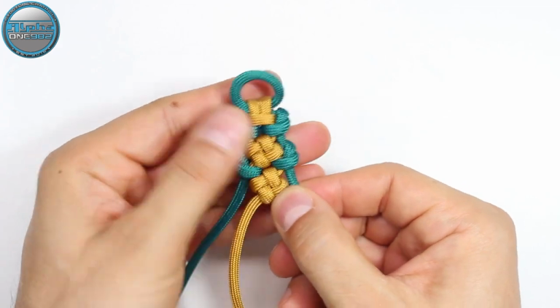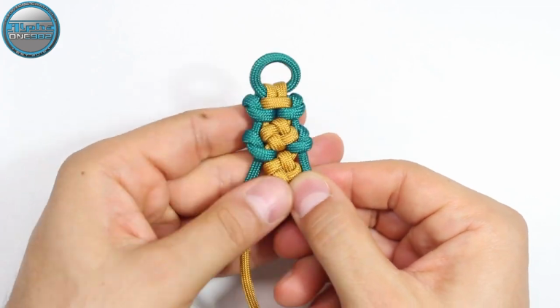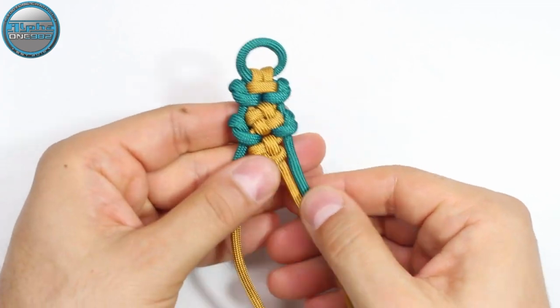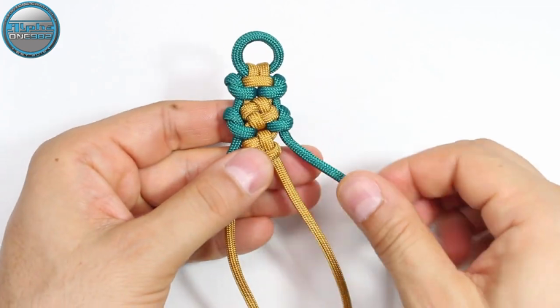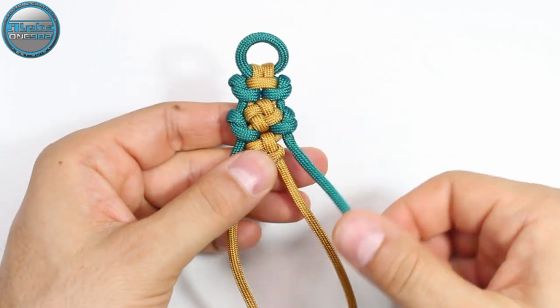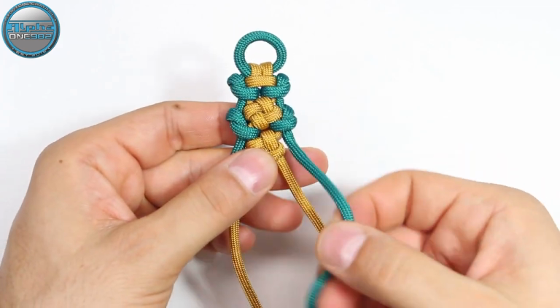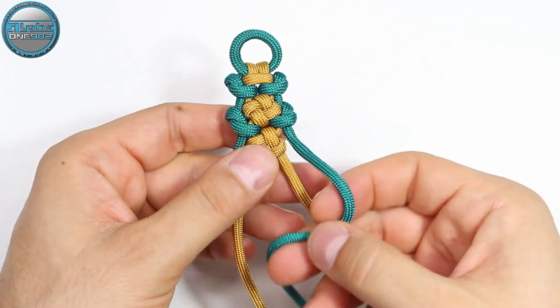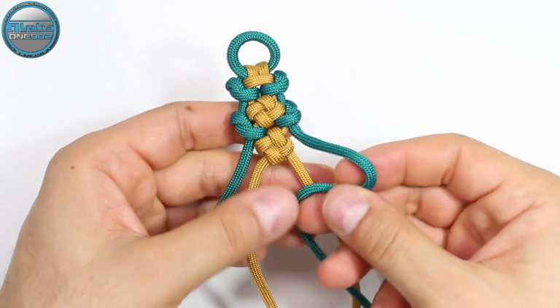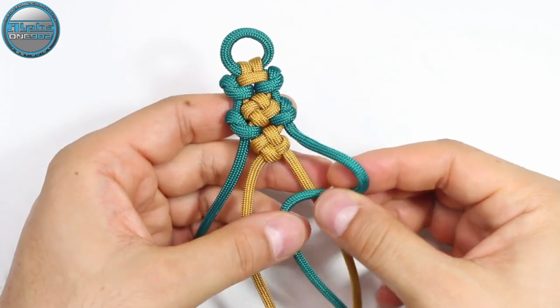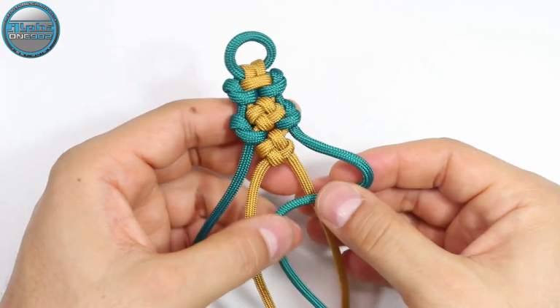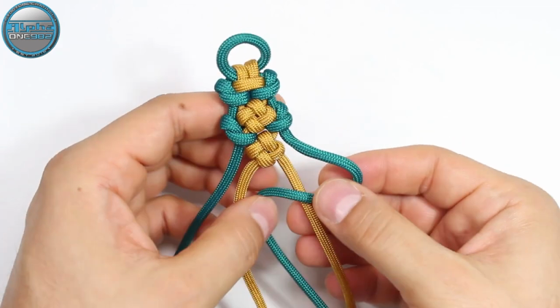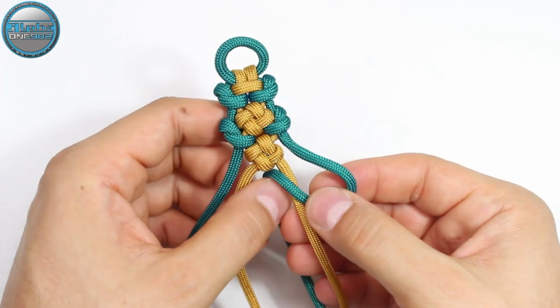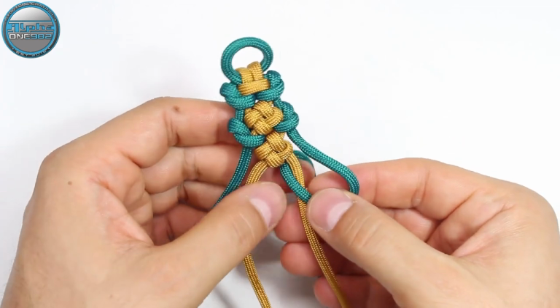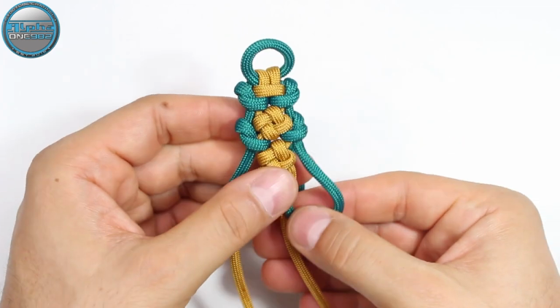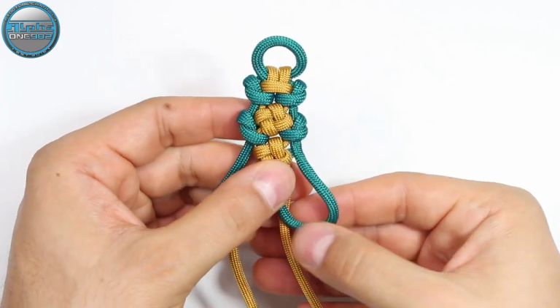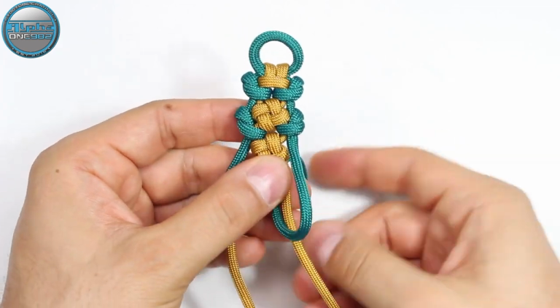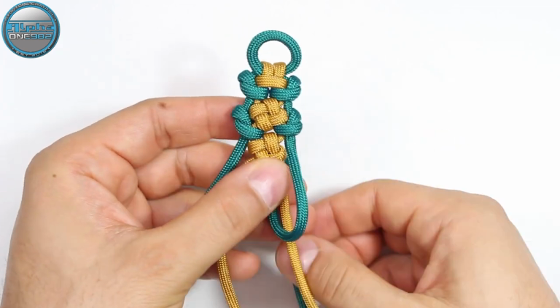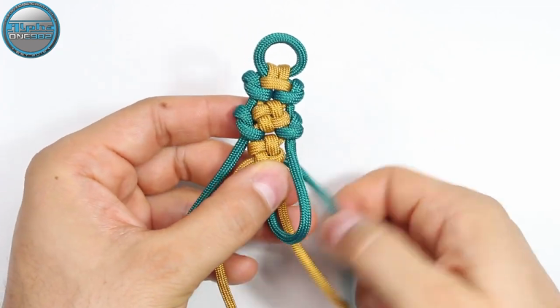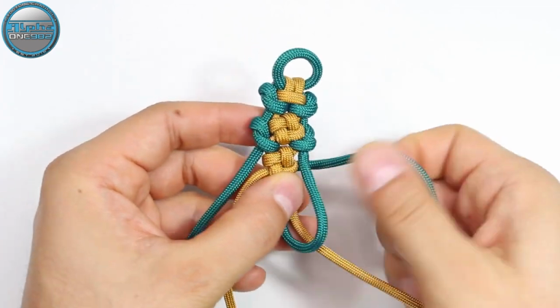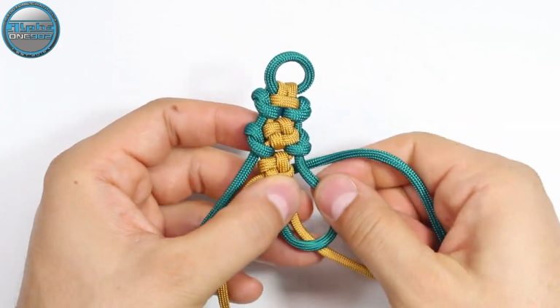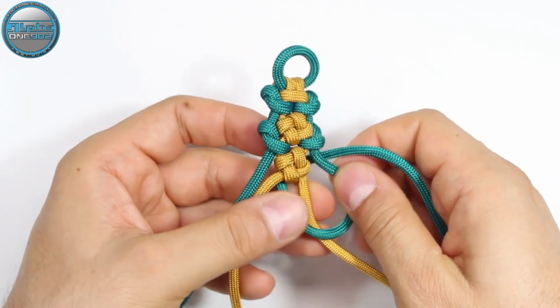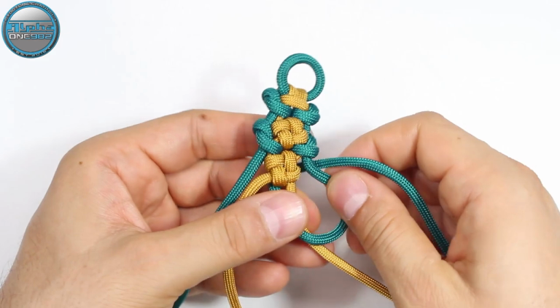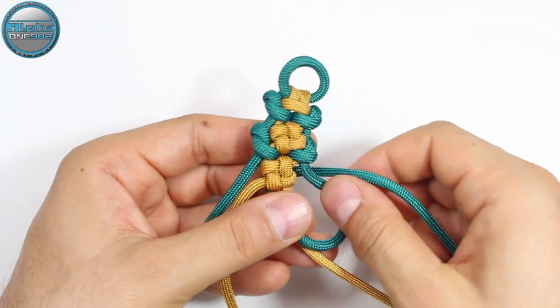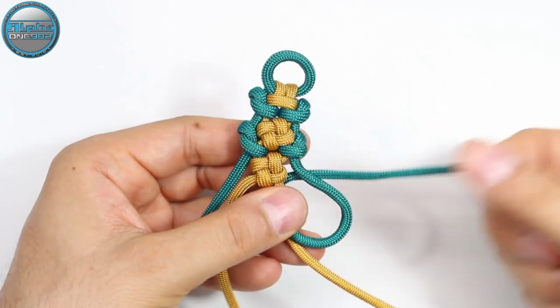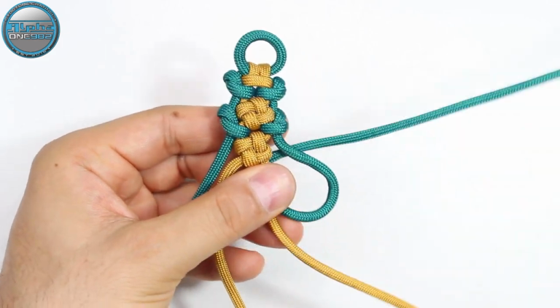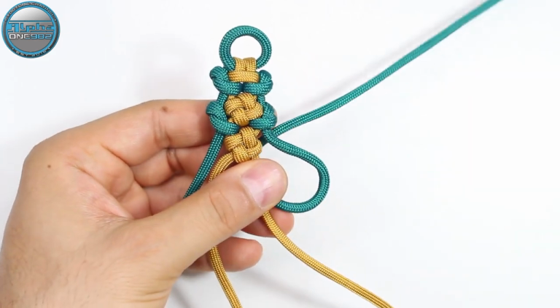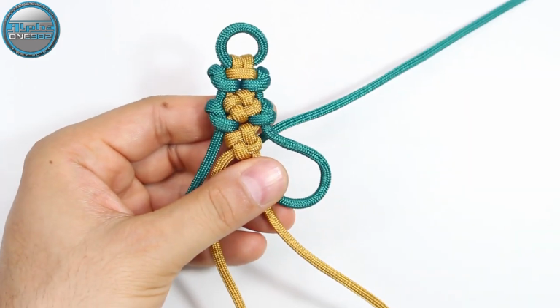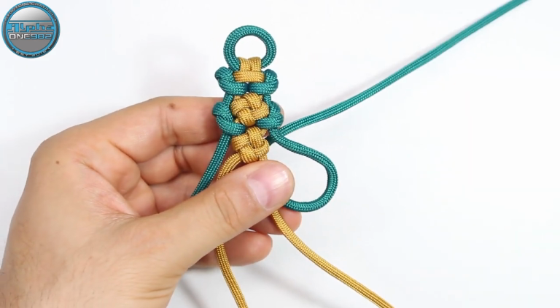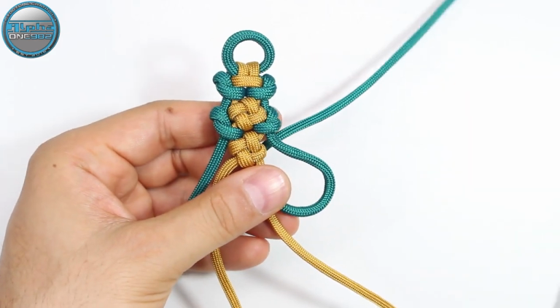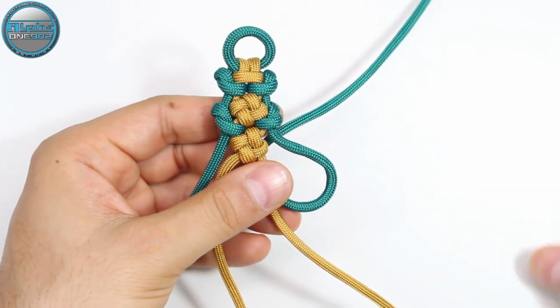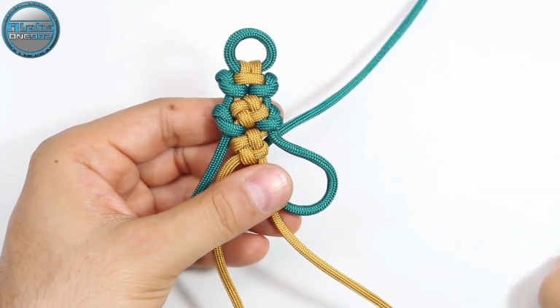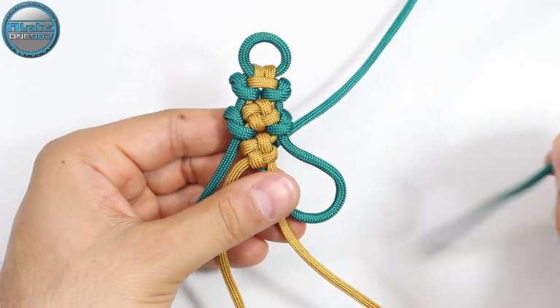Now with the green one, on top of the gold, around, from the back, through the loop.